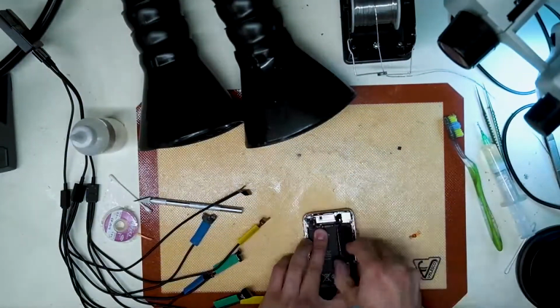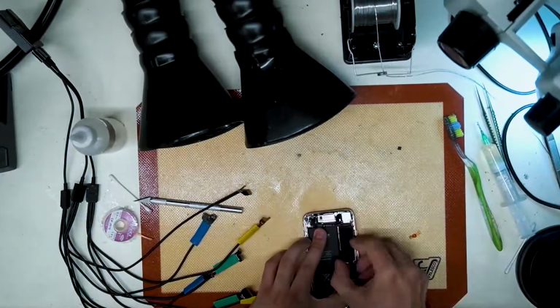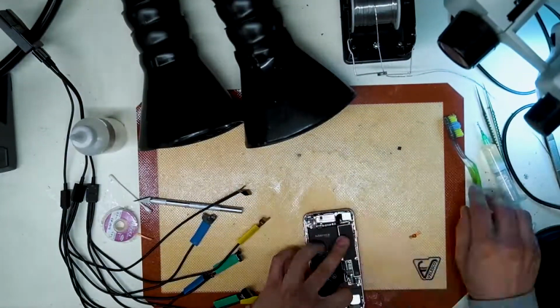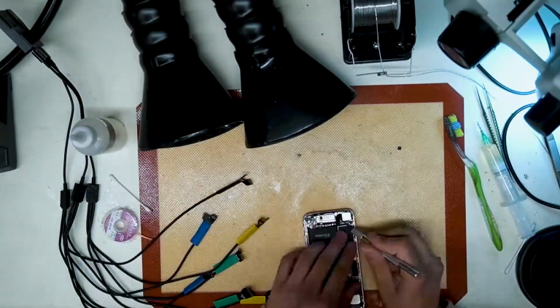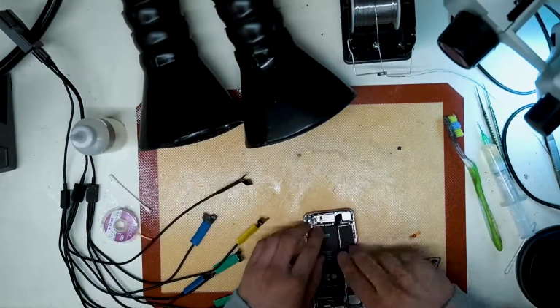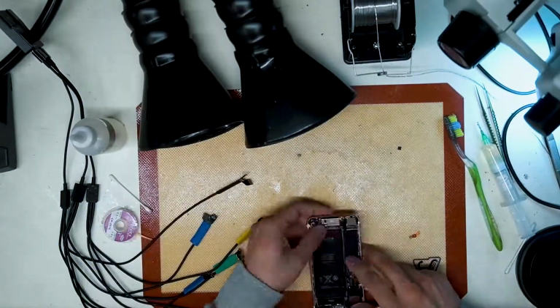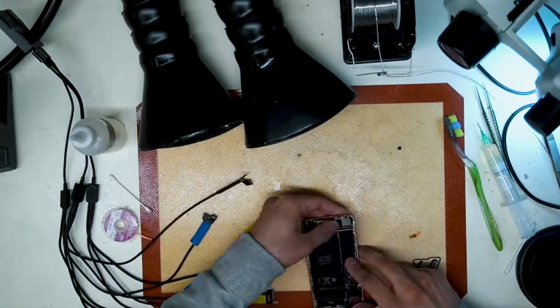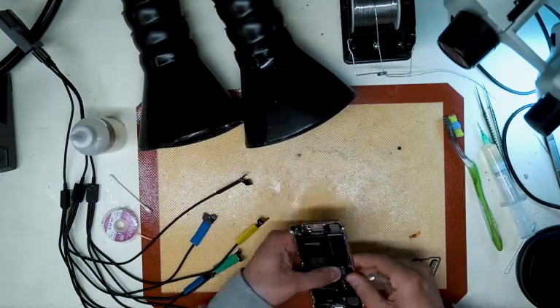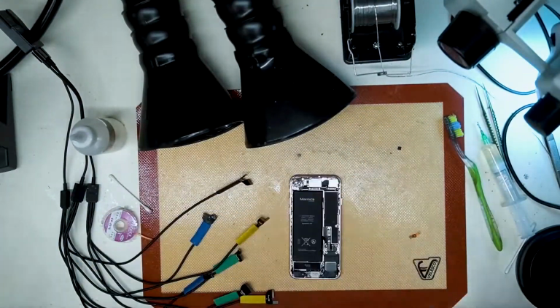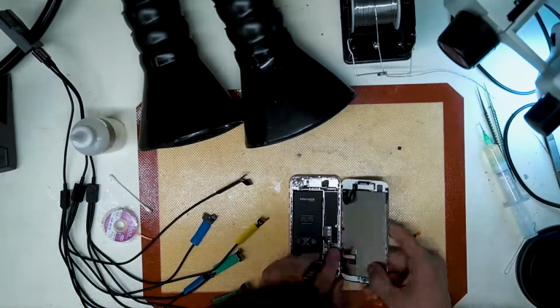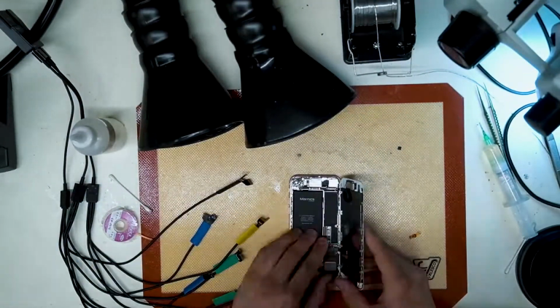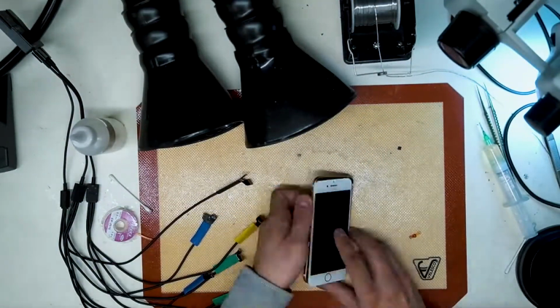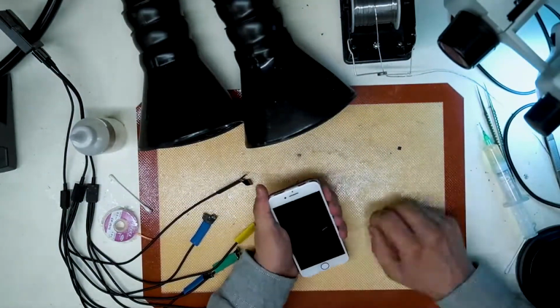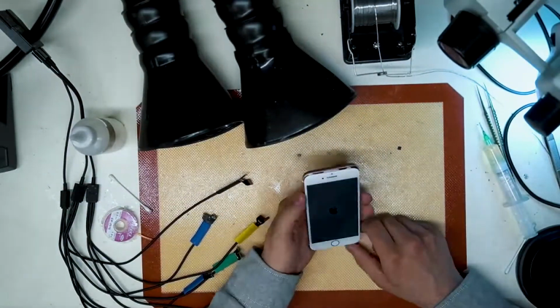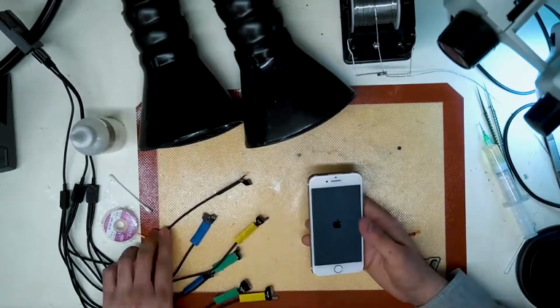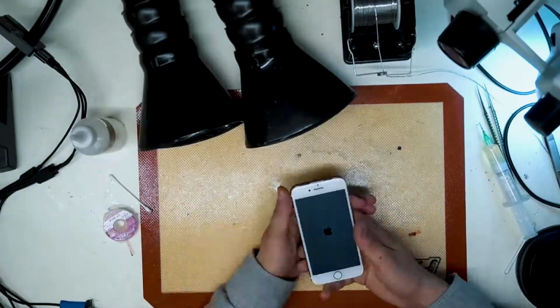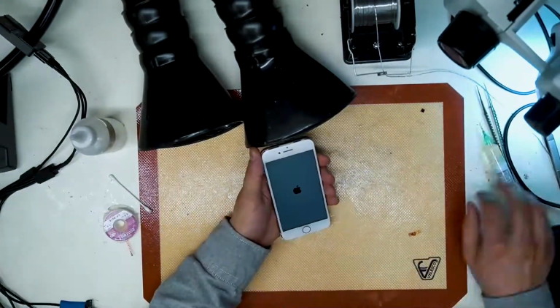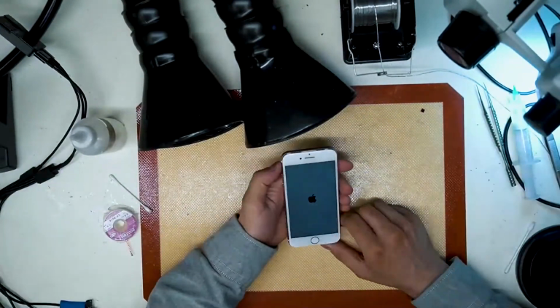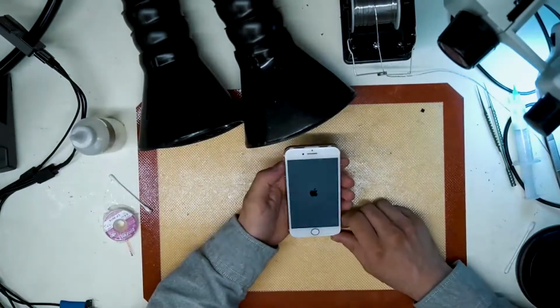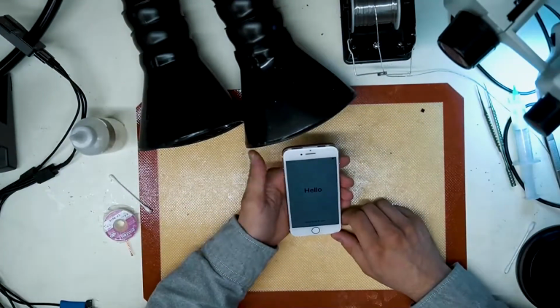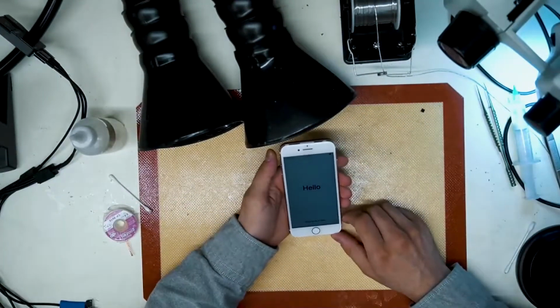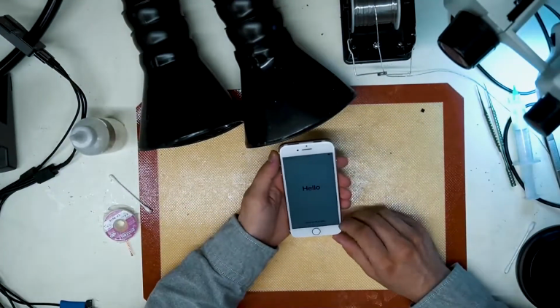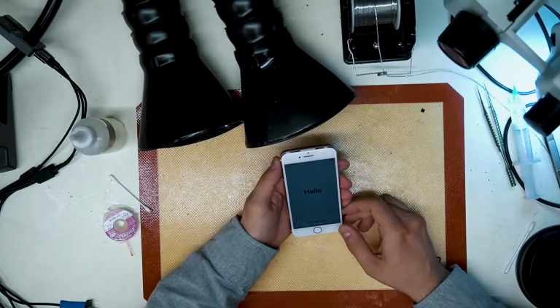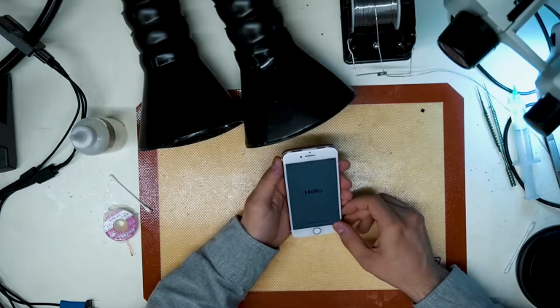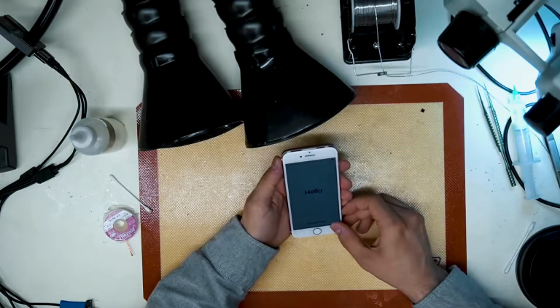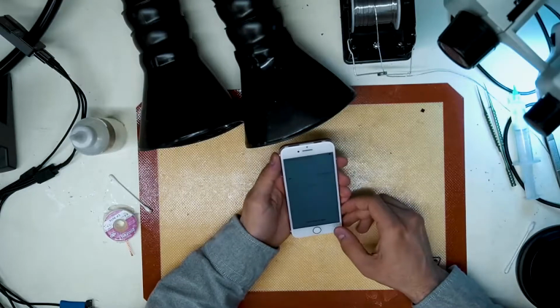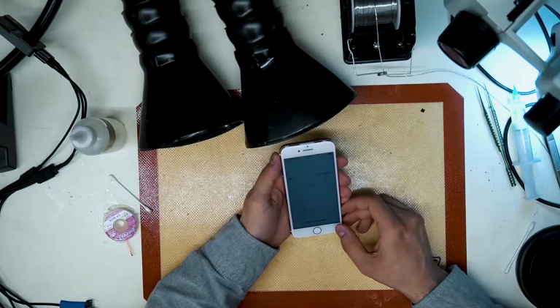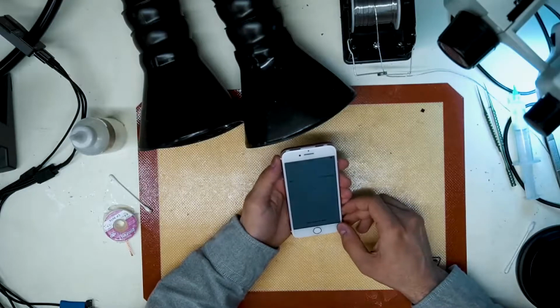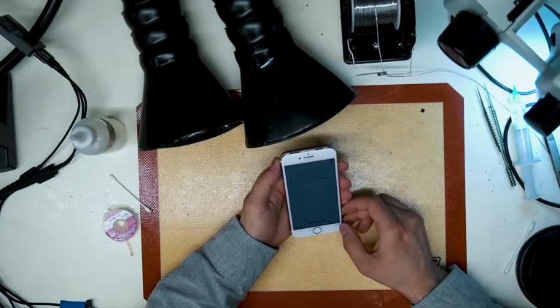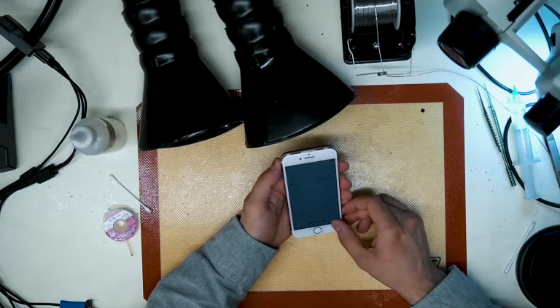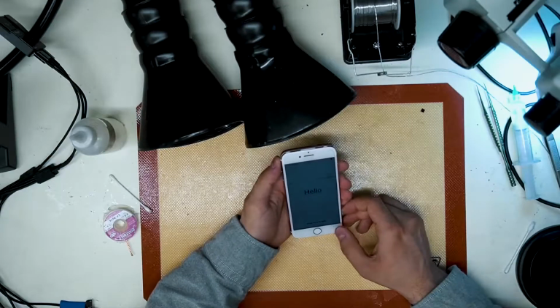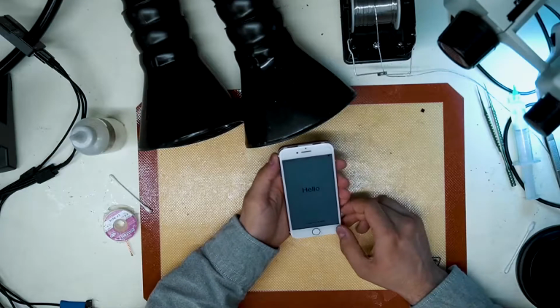Putting the board into the housing and prompting to boot, we find that there's still no IMEI and it's still searching.